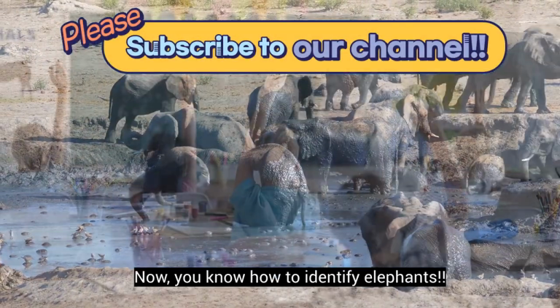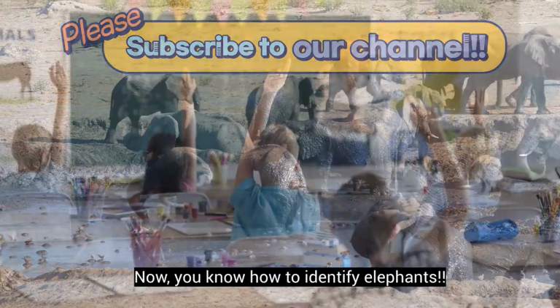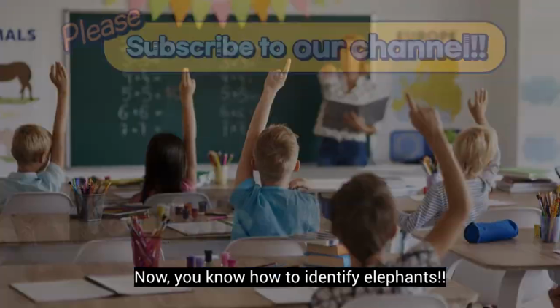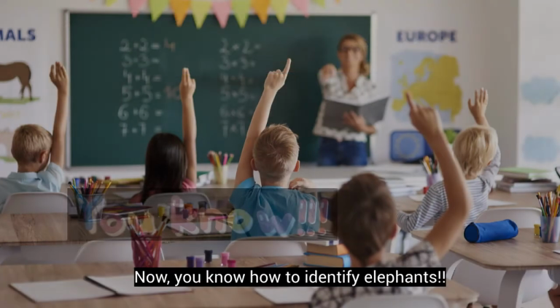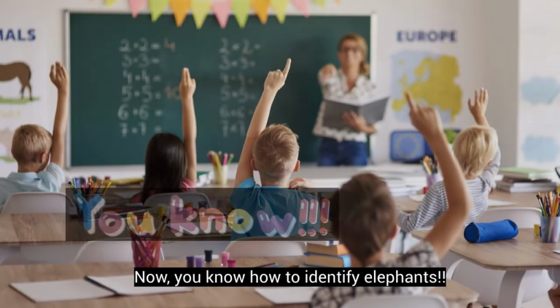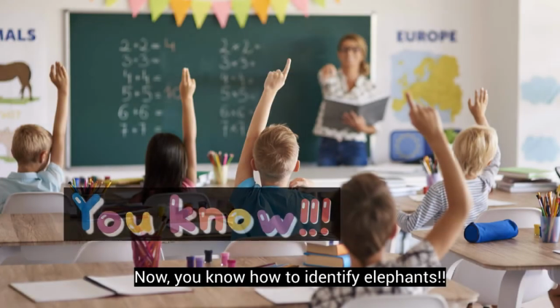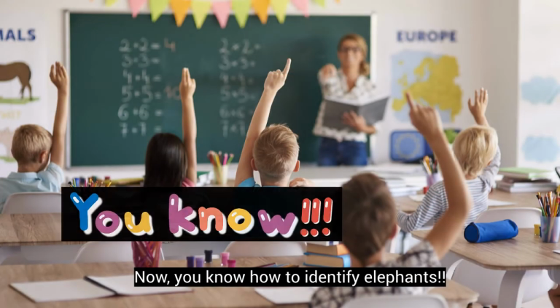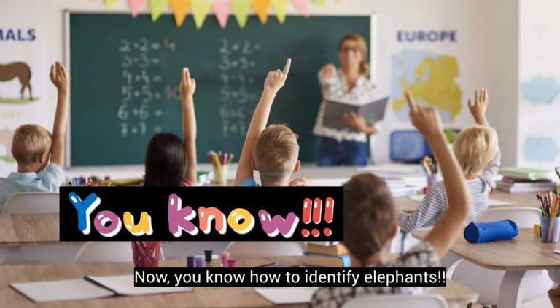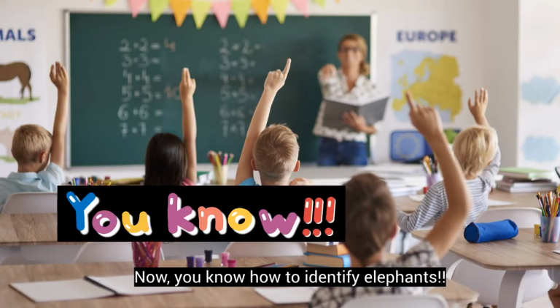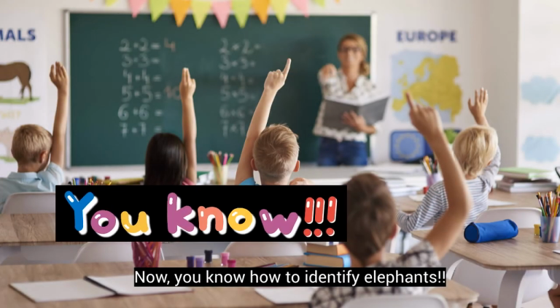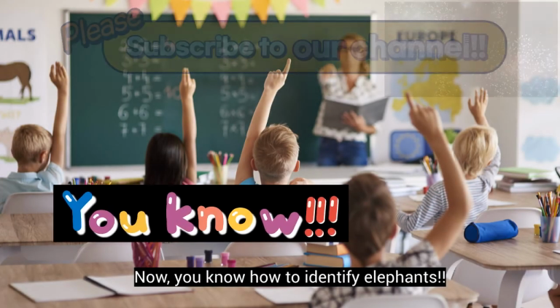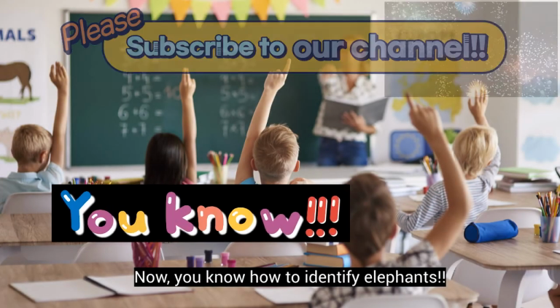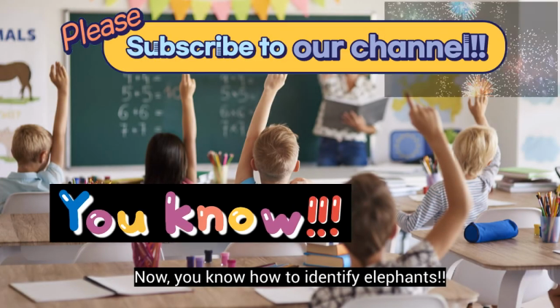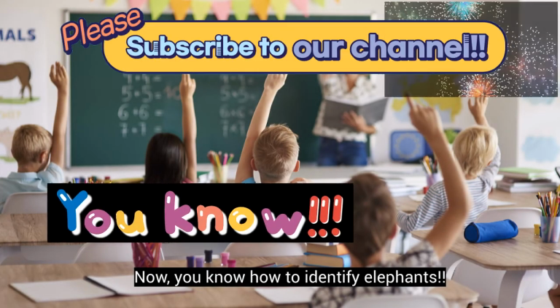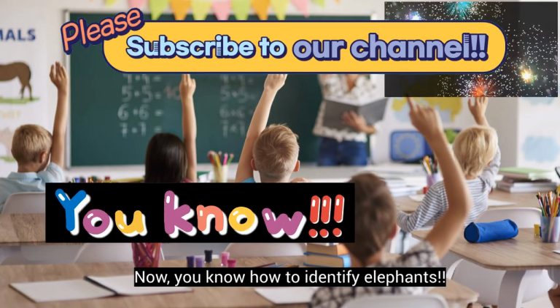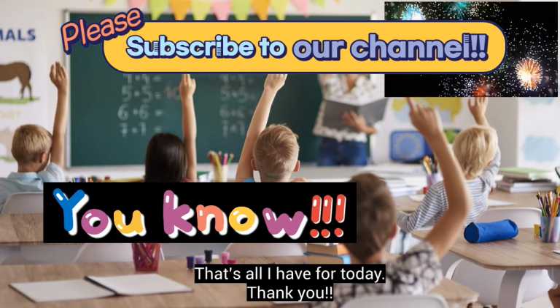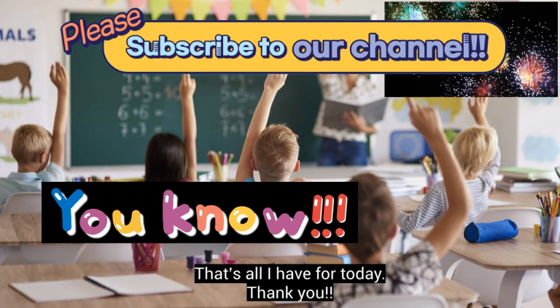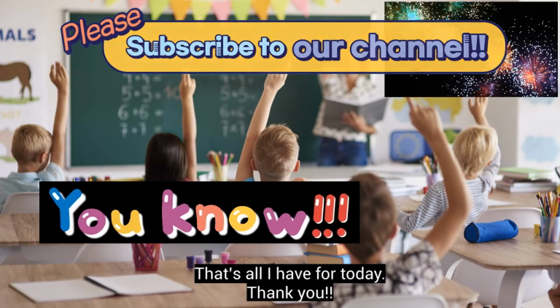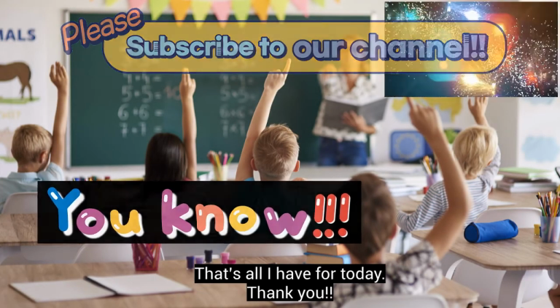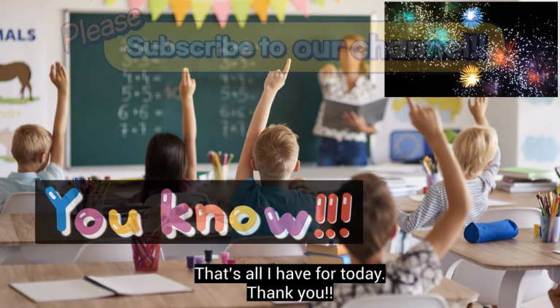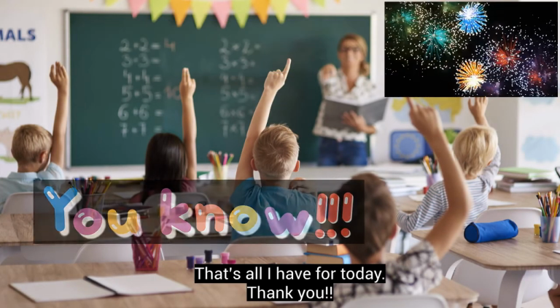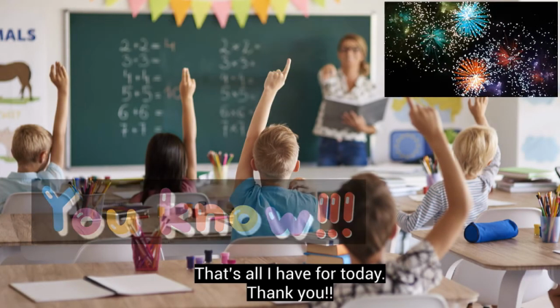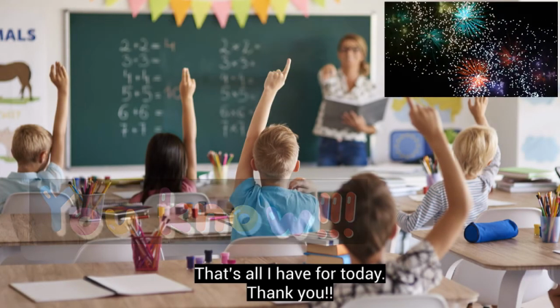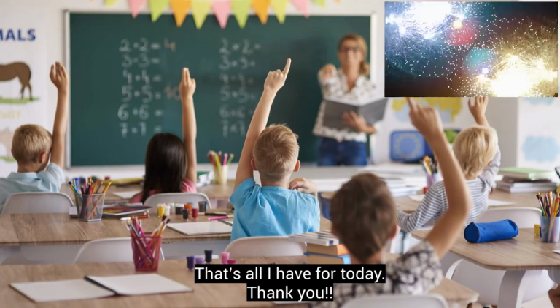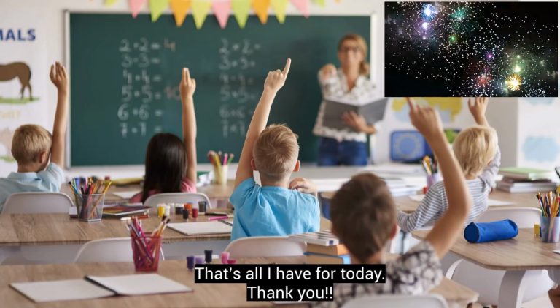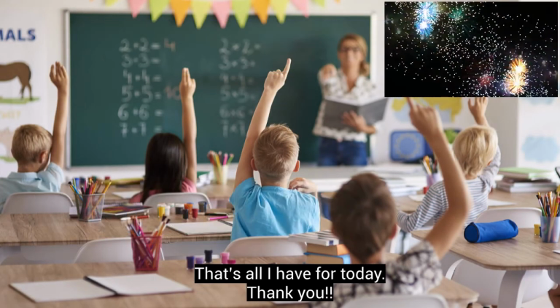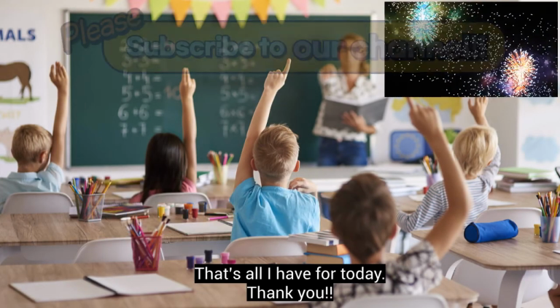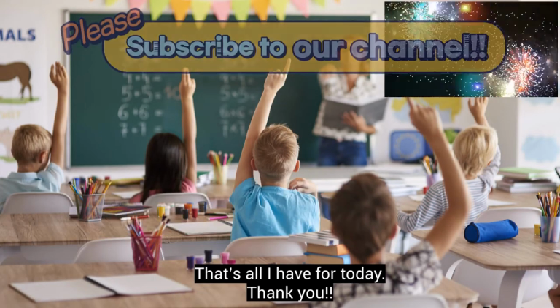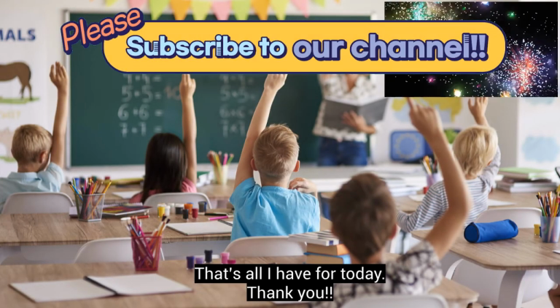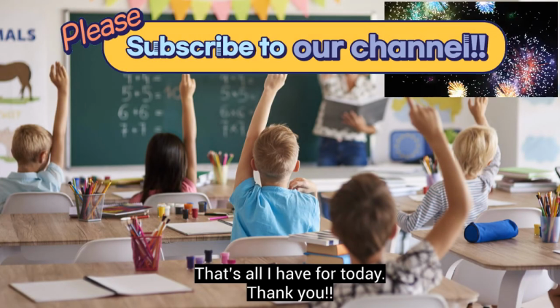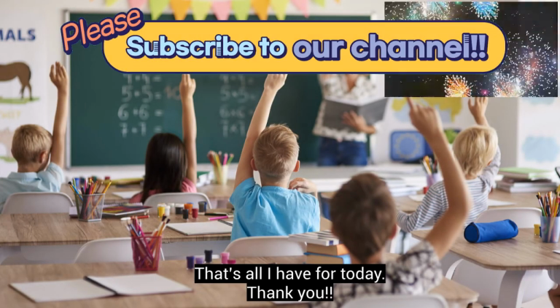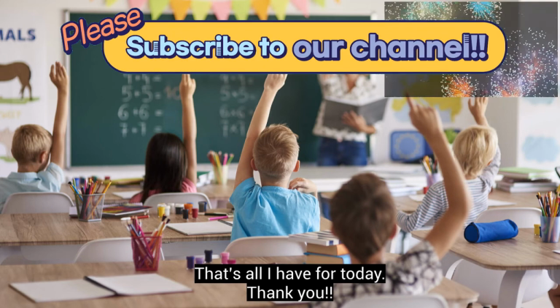Now you know how to identify elephants. That's all I have for today. Thank you!